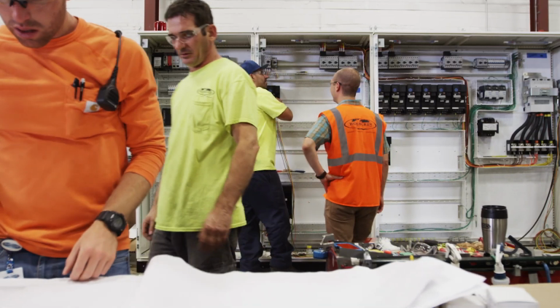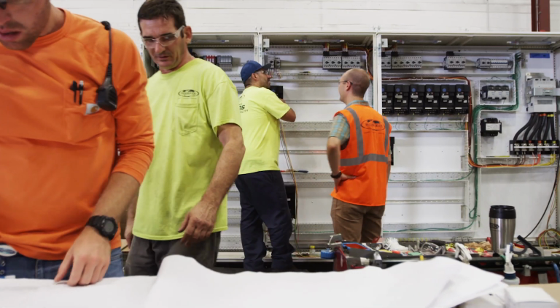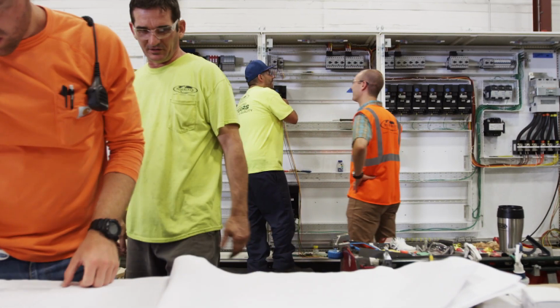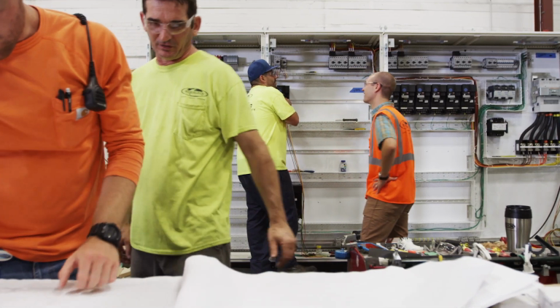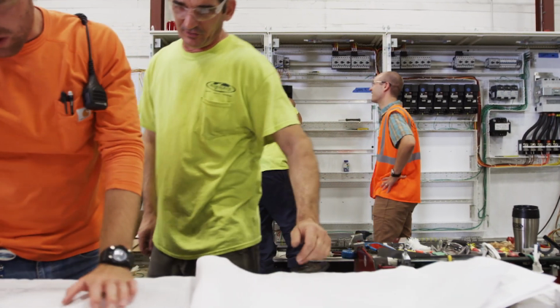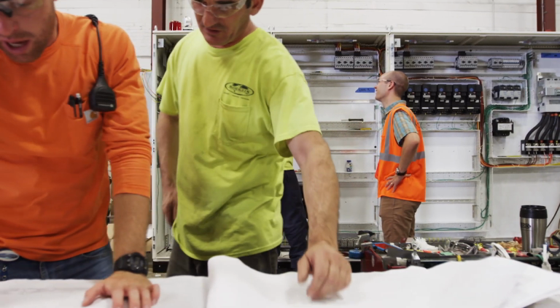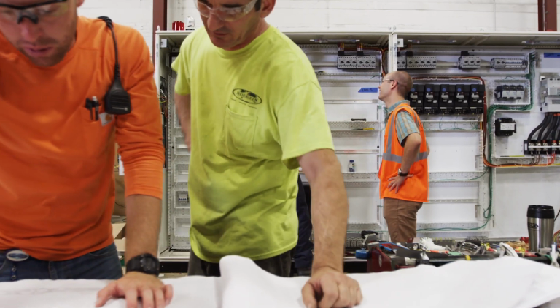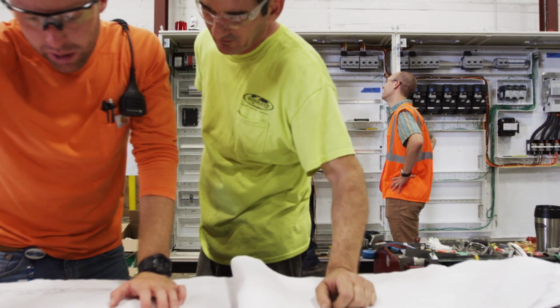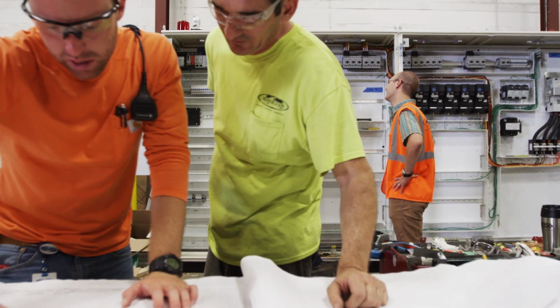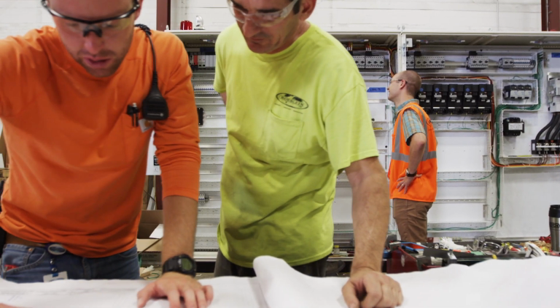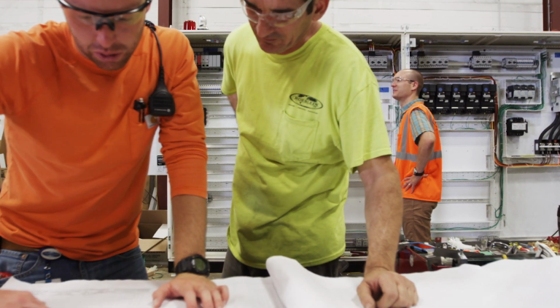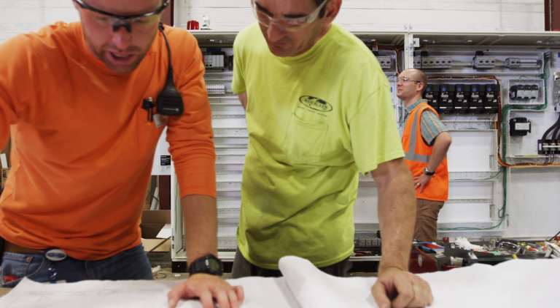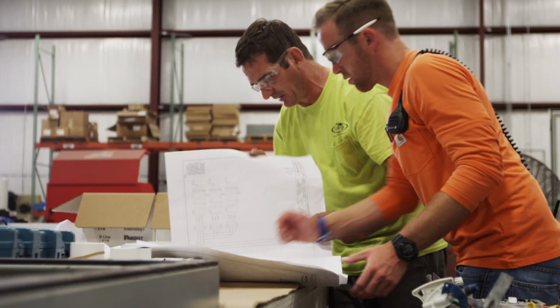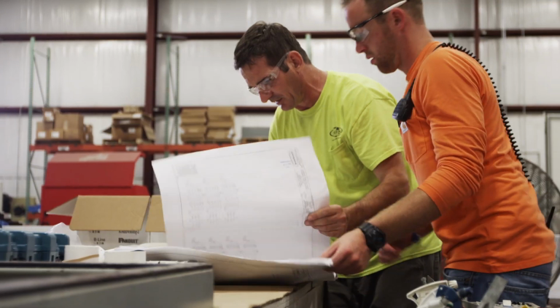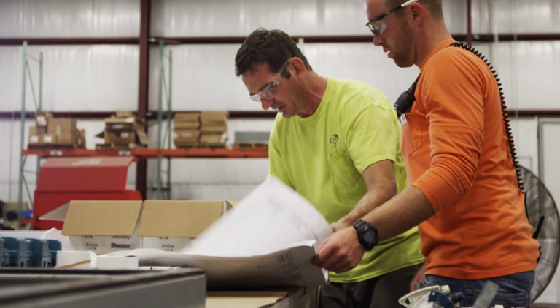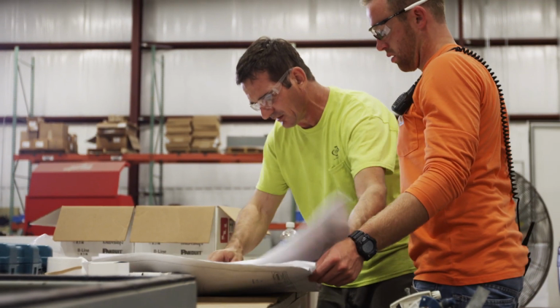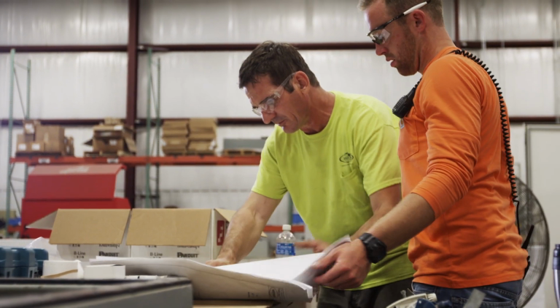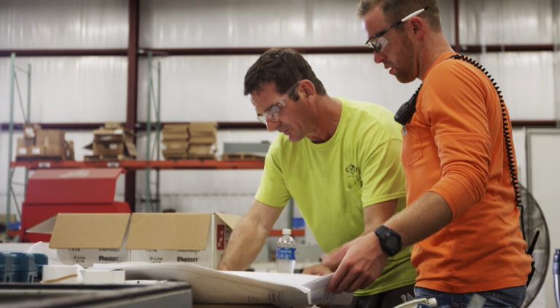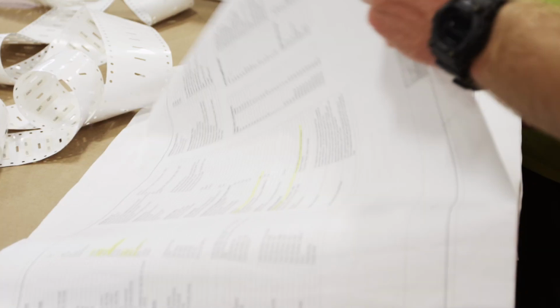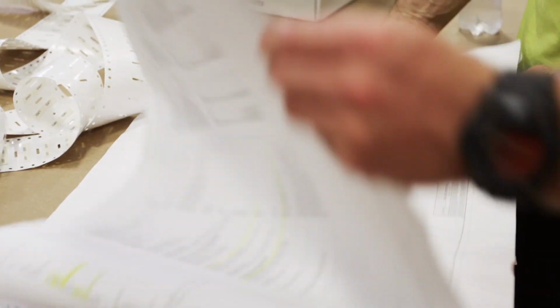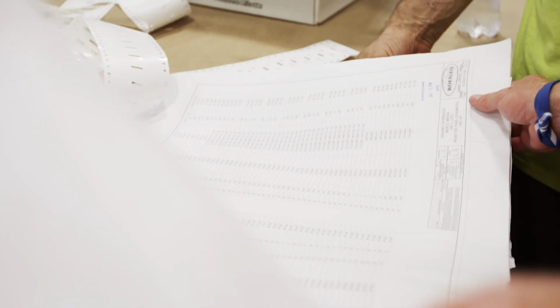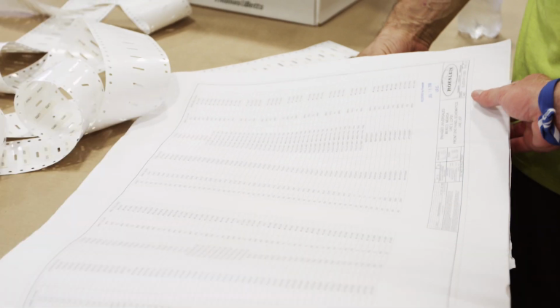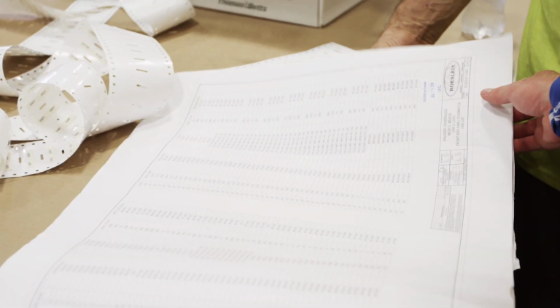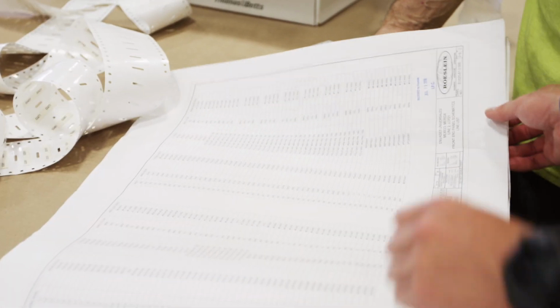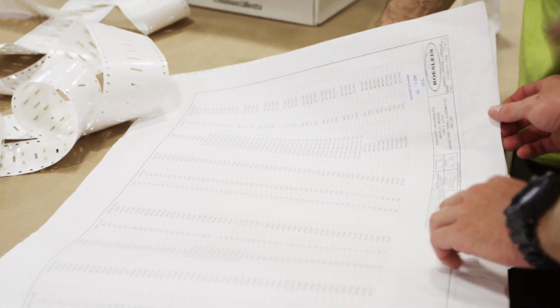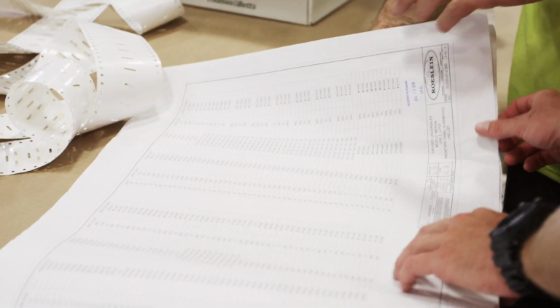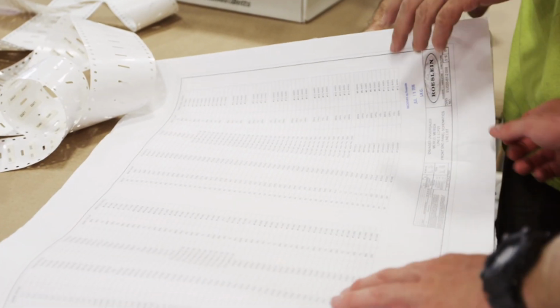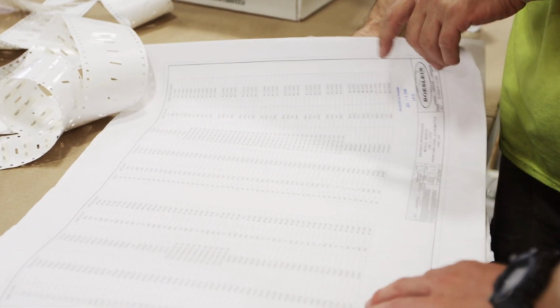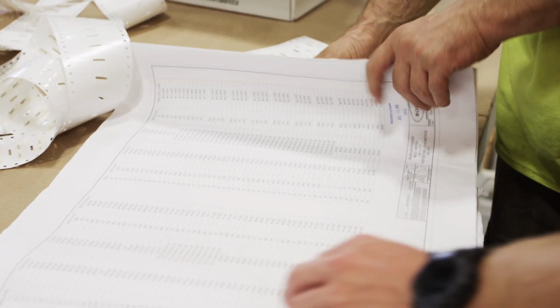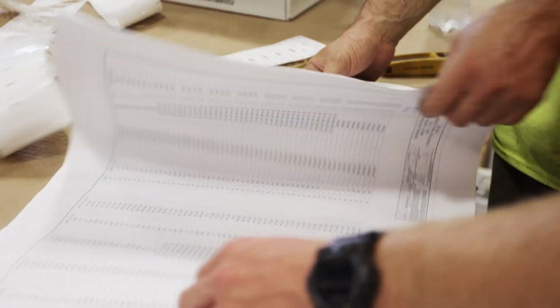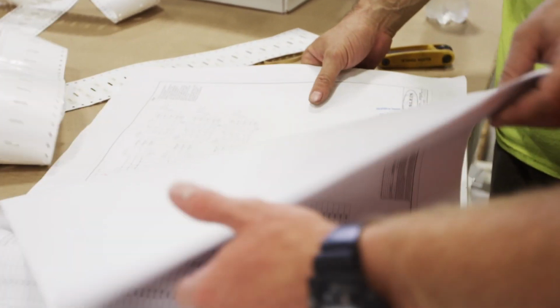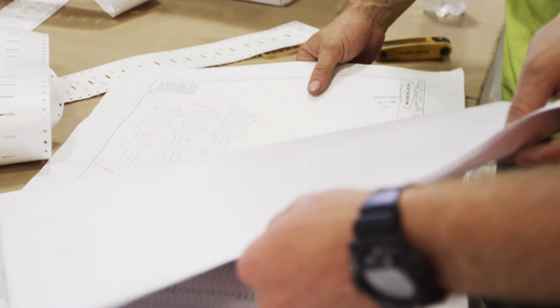Troubleshooting is one of the biggest parts of our job — the hardest and most time-consuming — and it's frustrating for our customers and frustrating for us.